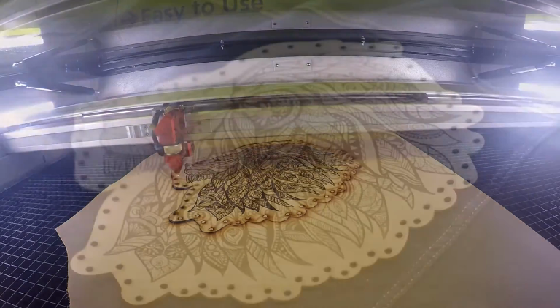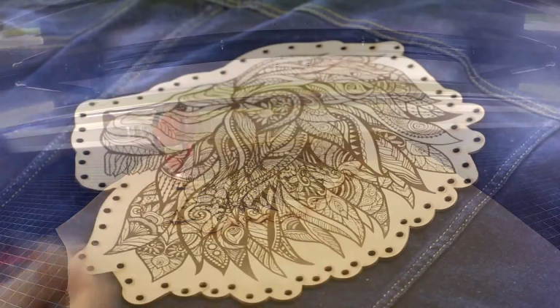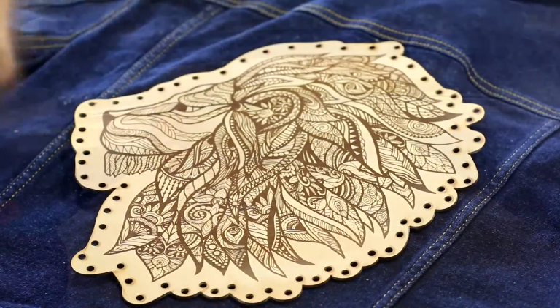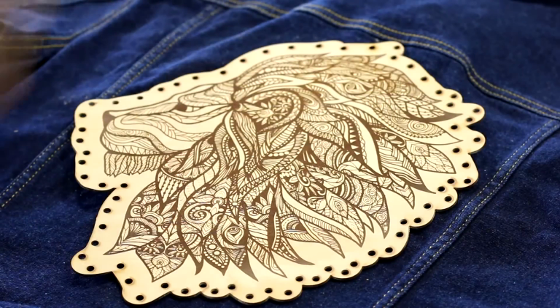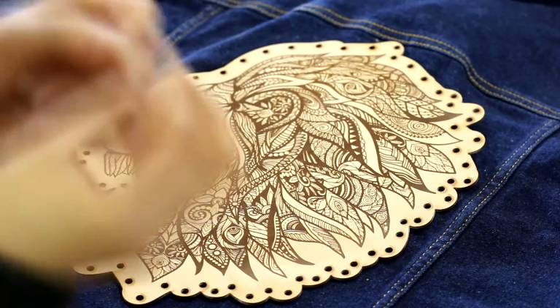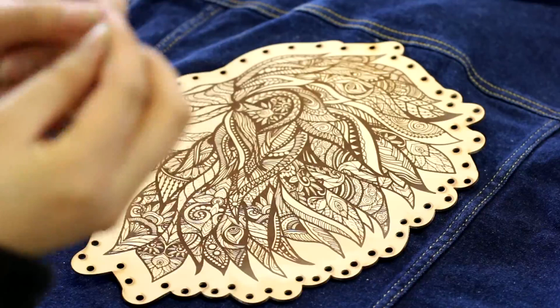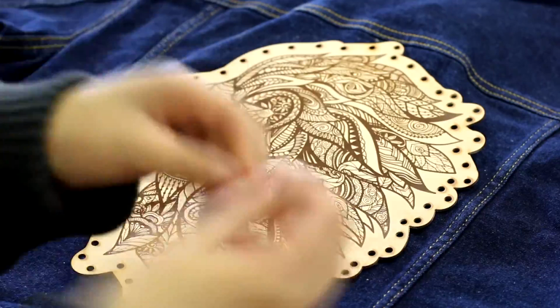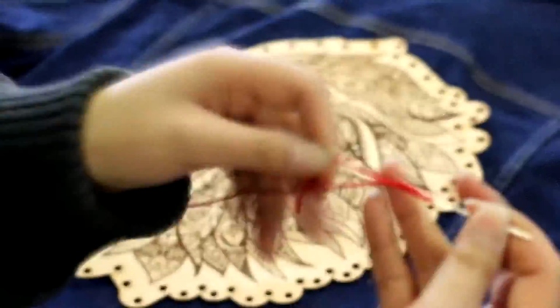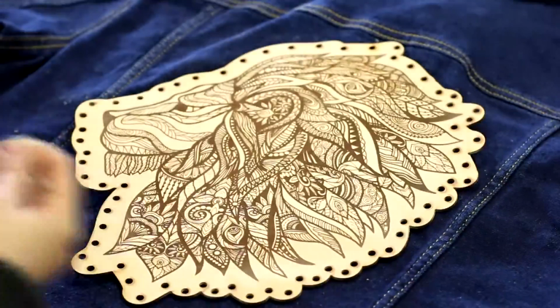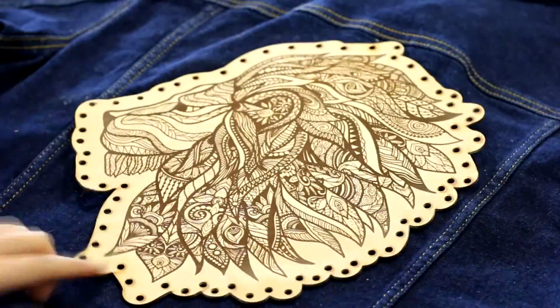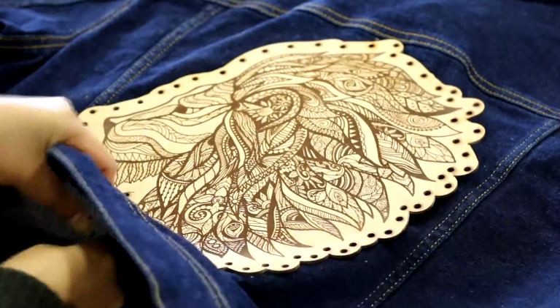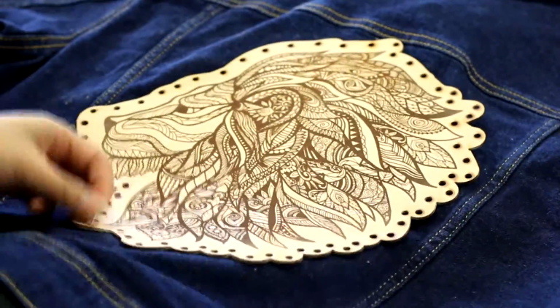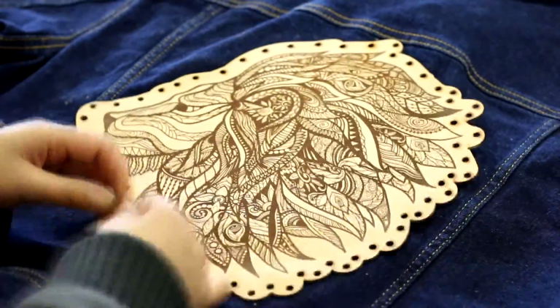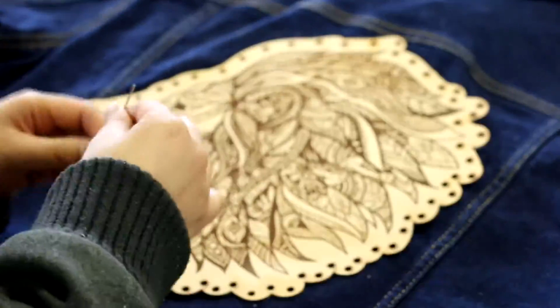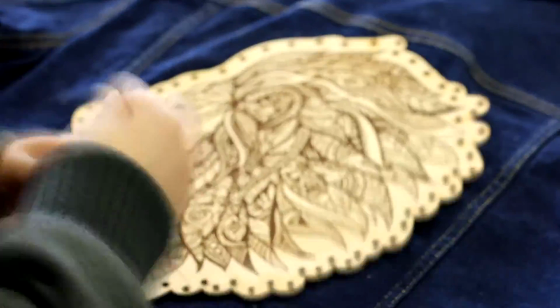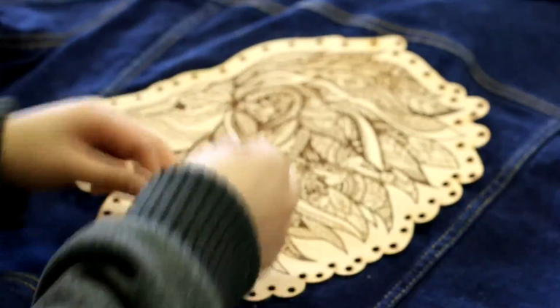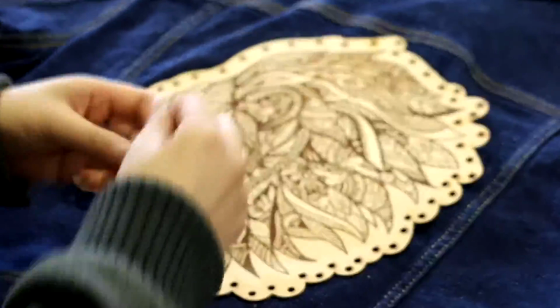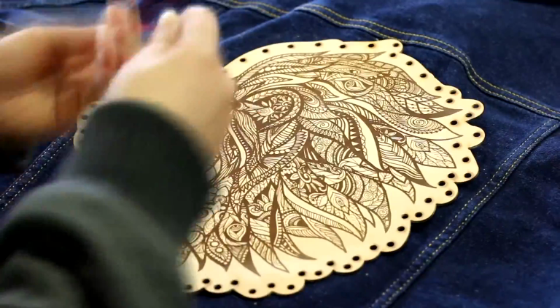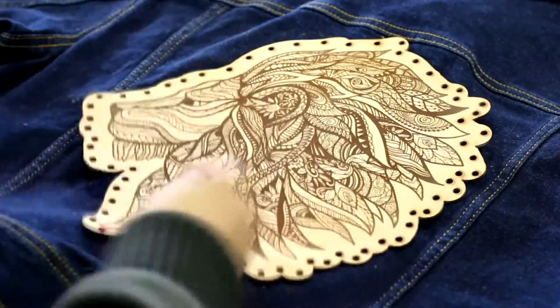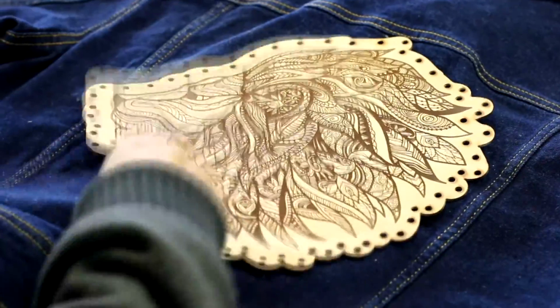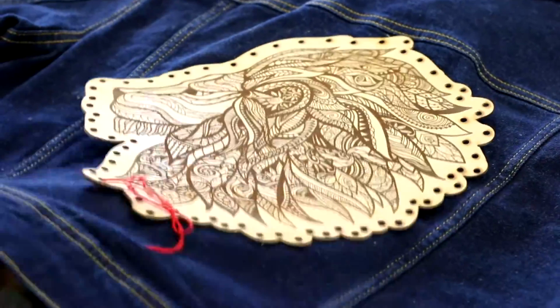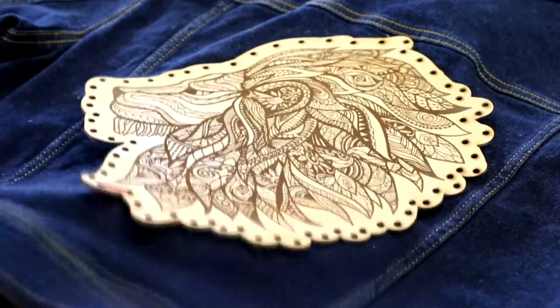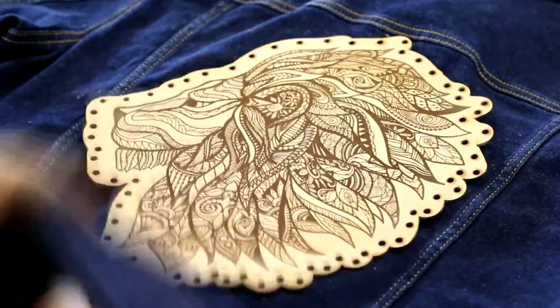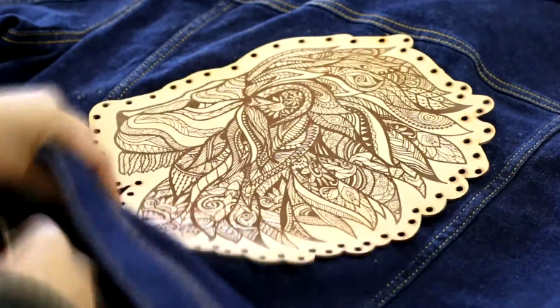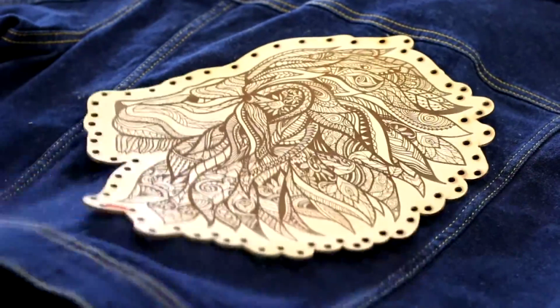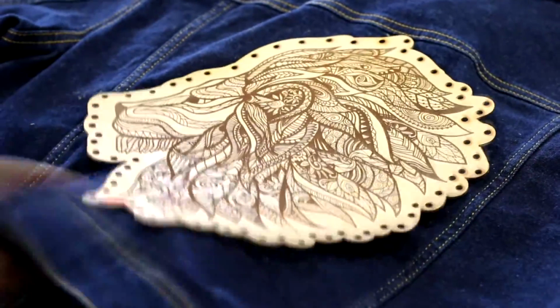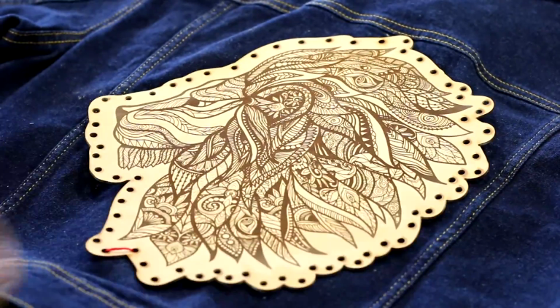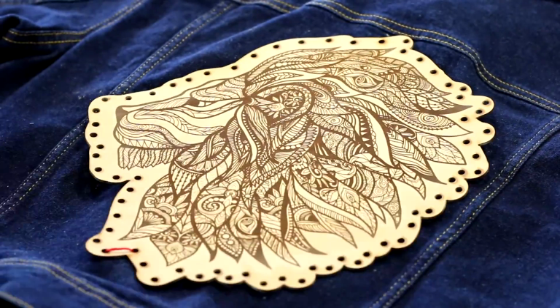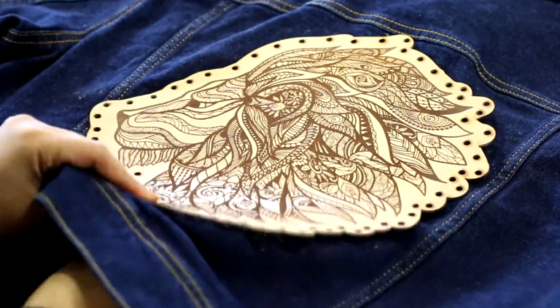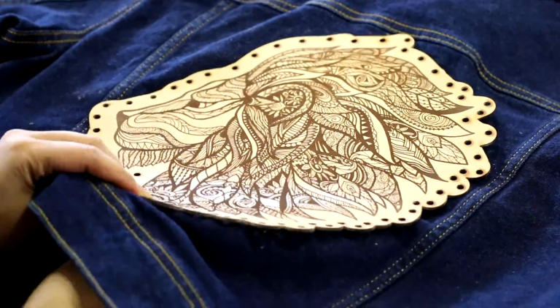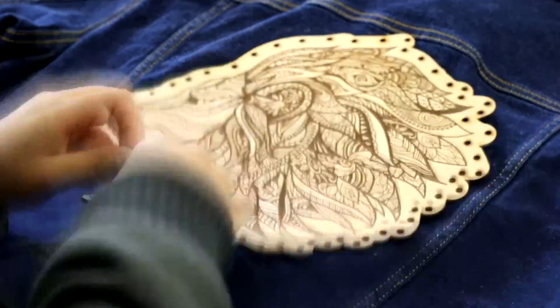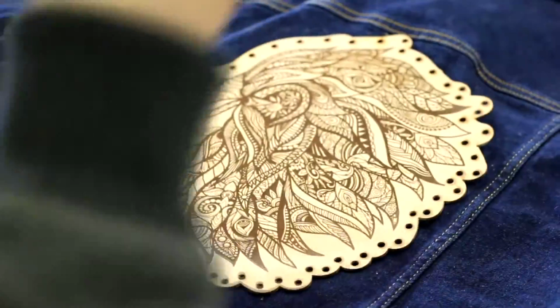We threaded the embroidery floss into a needle and sewed a patch onto the denim jacket.